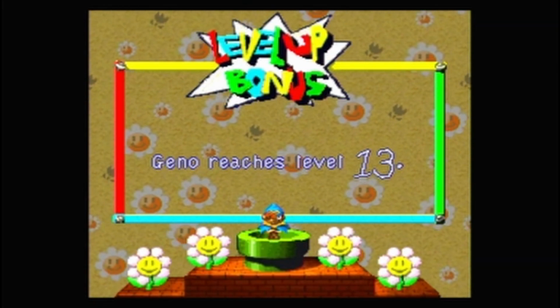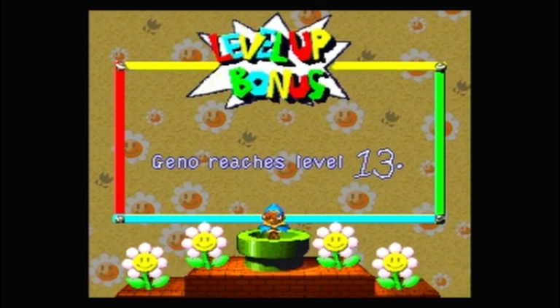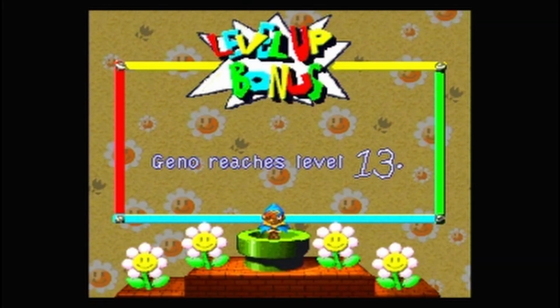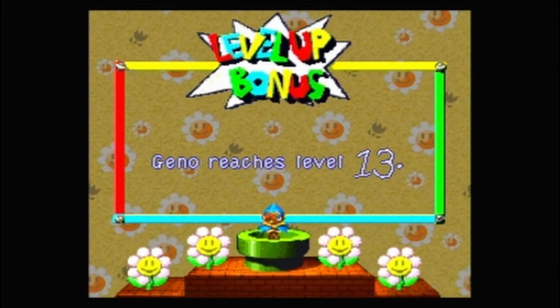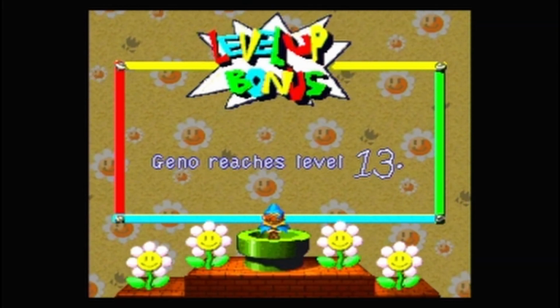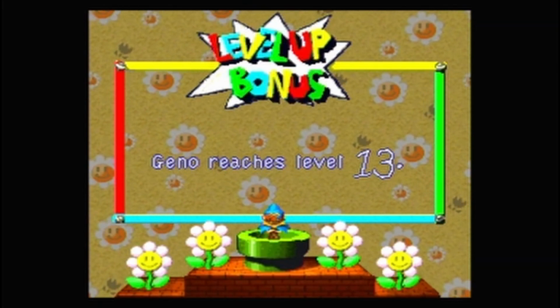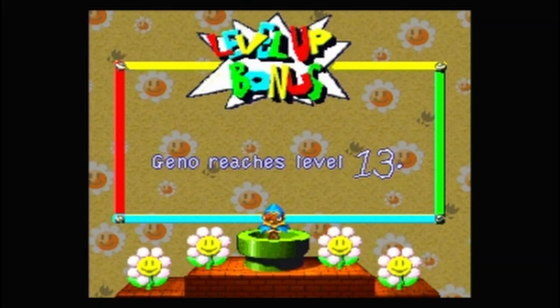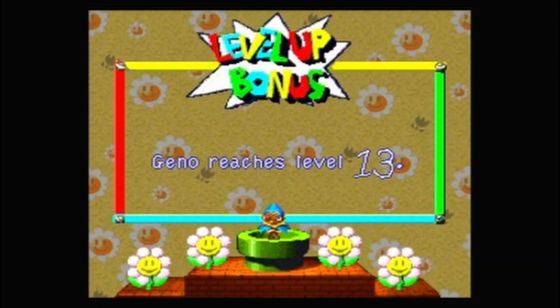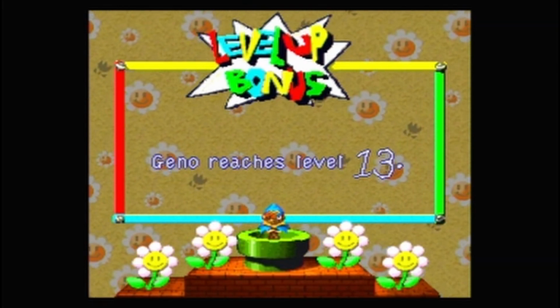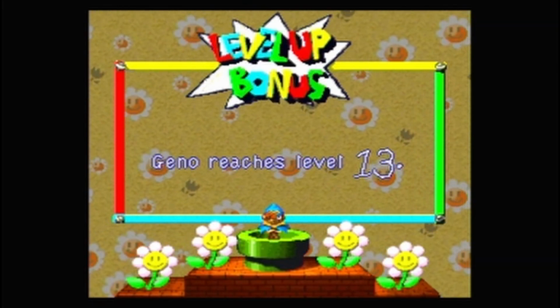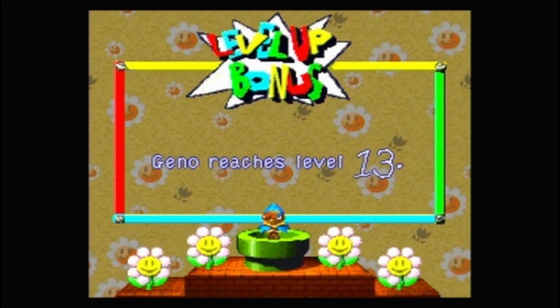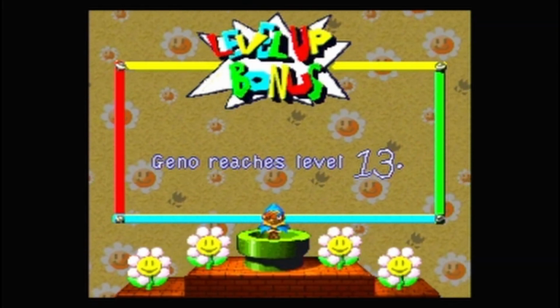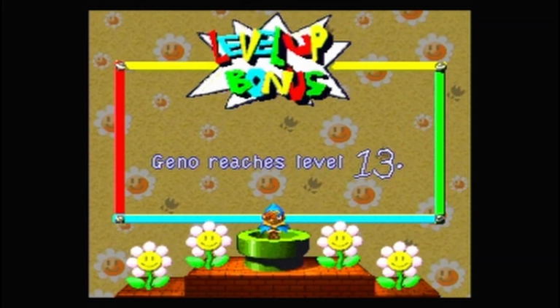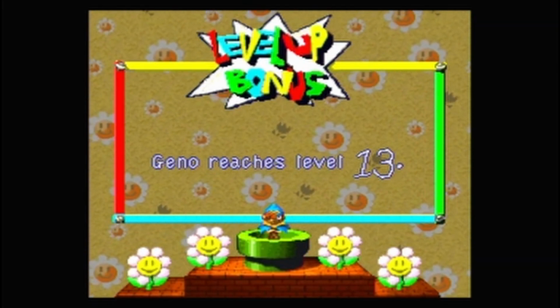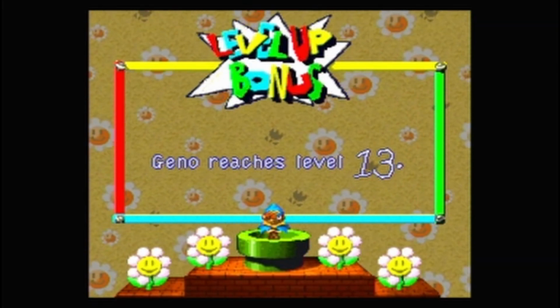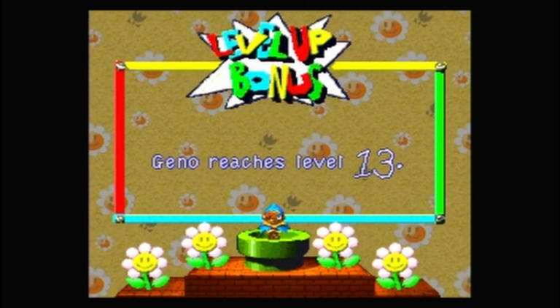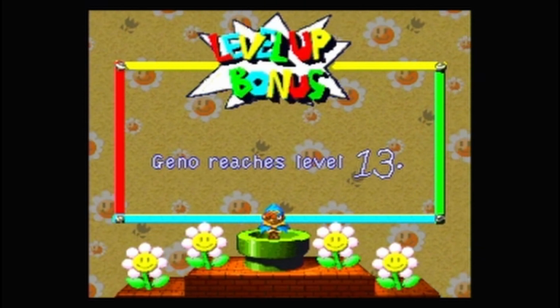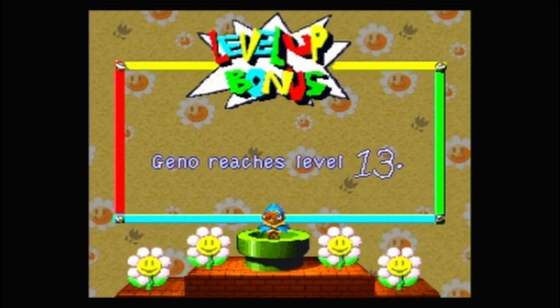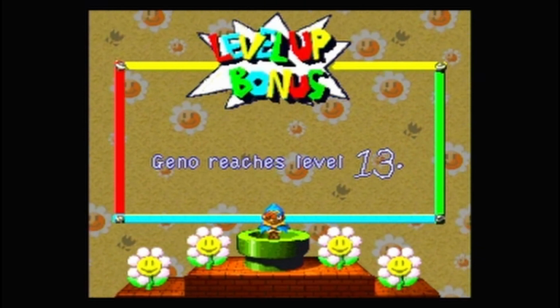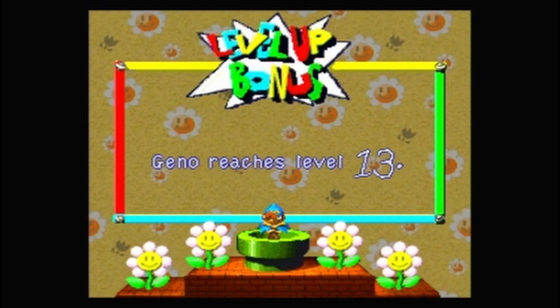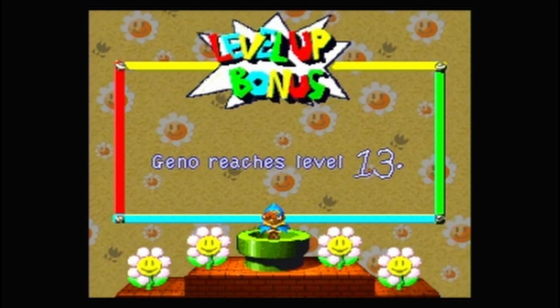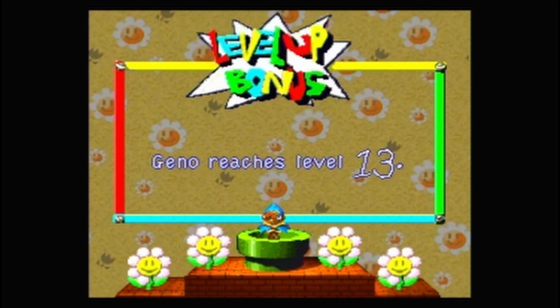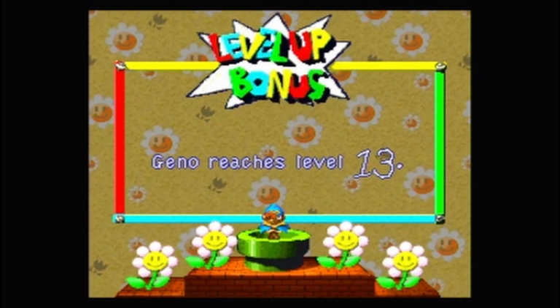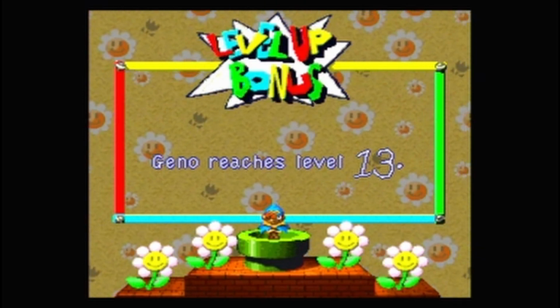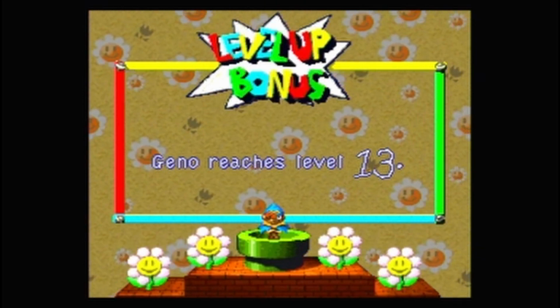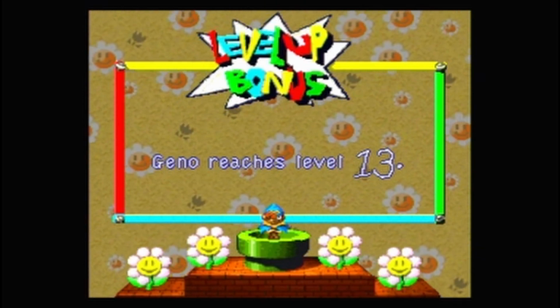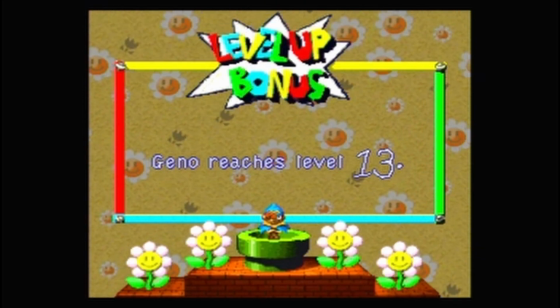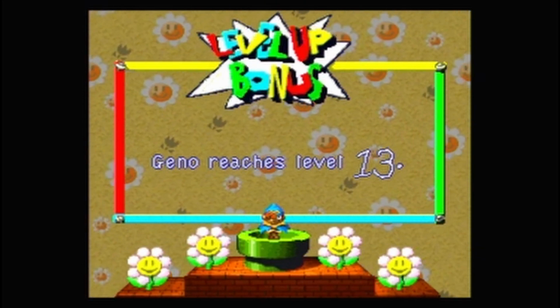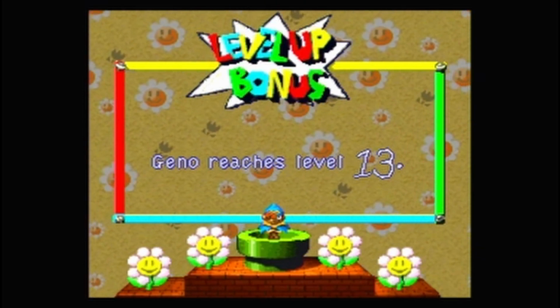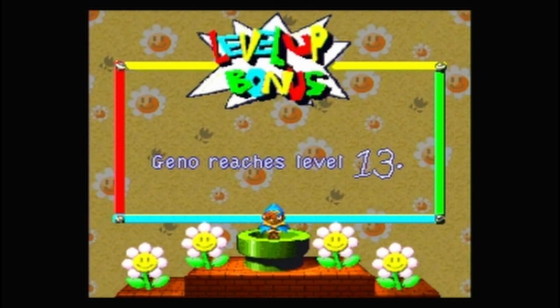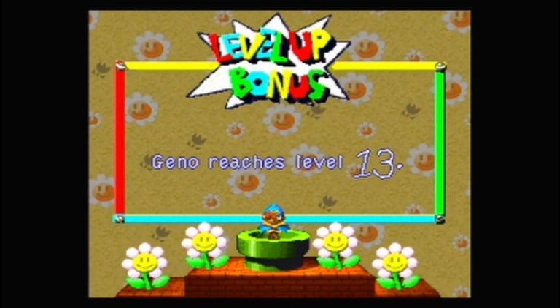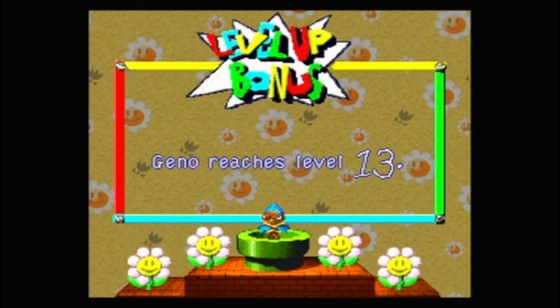Gino has reached level 13. Why did I say Mallow when I meant Gino?